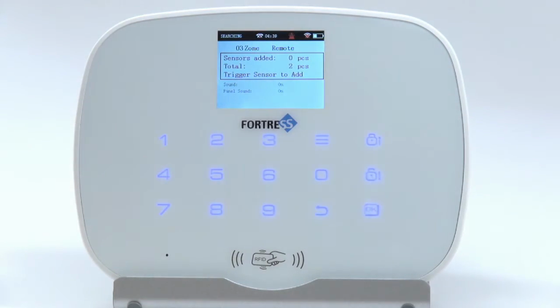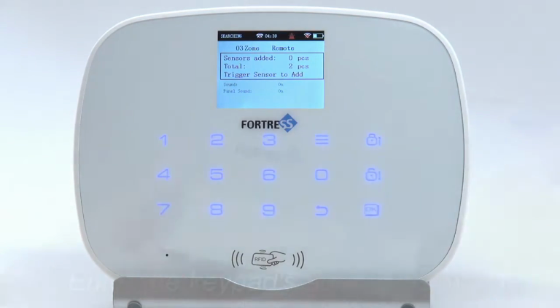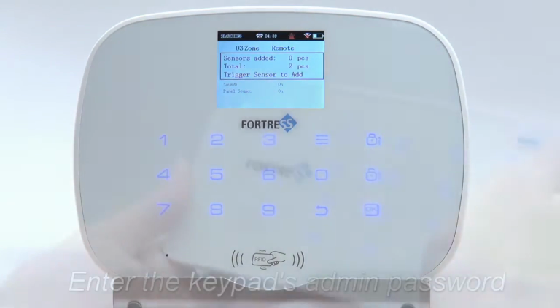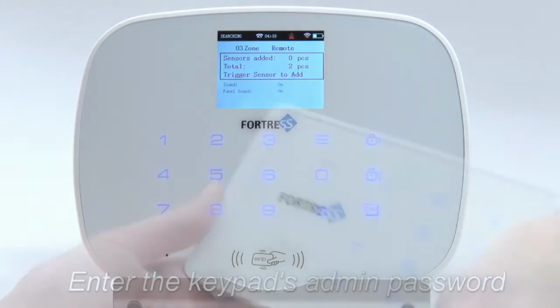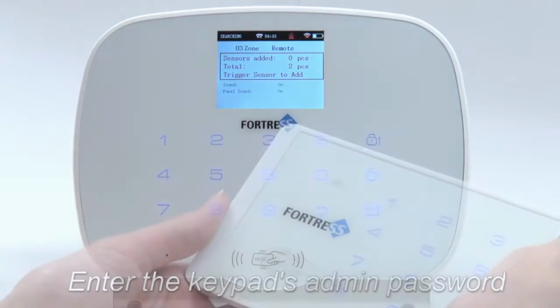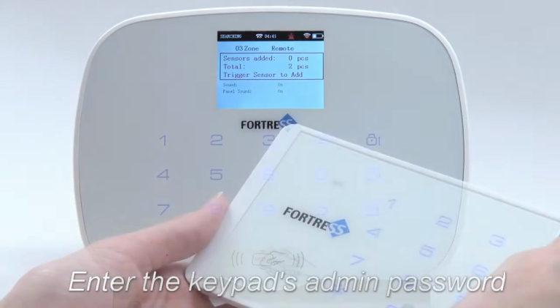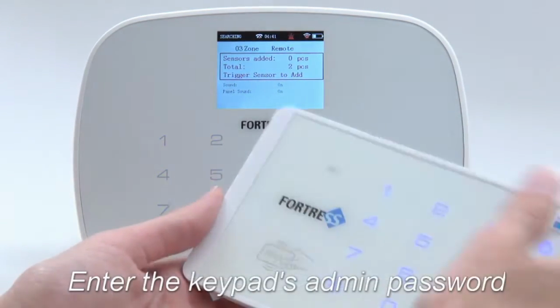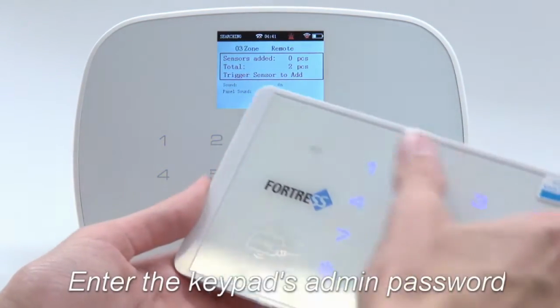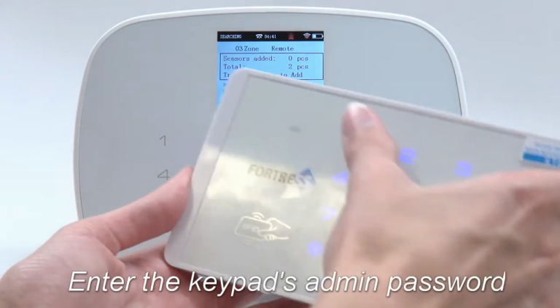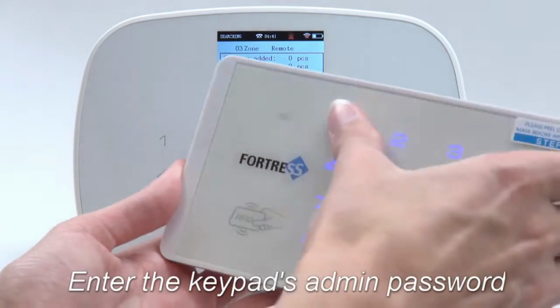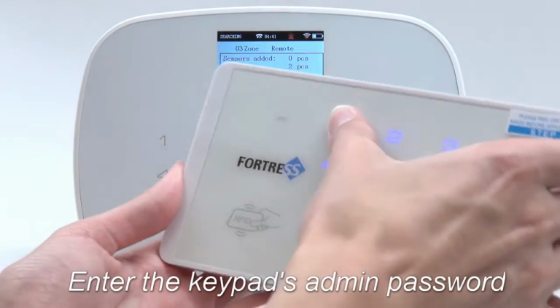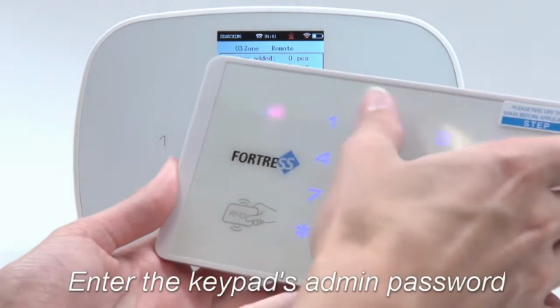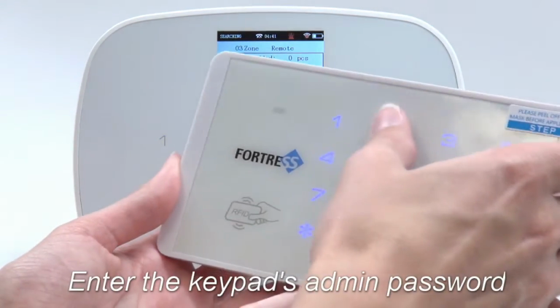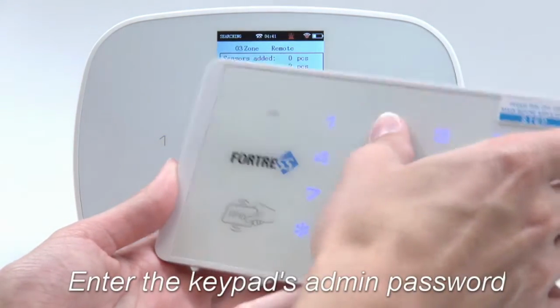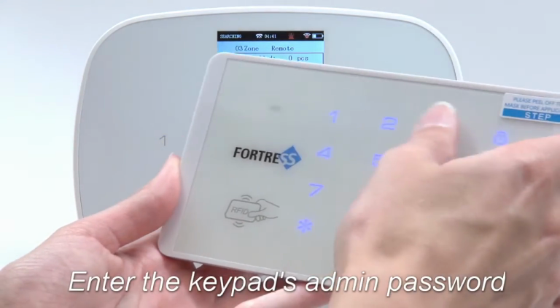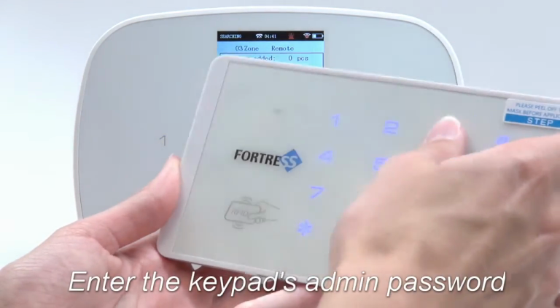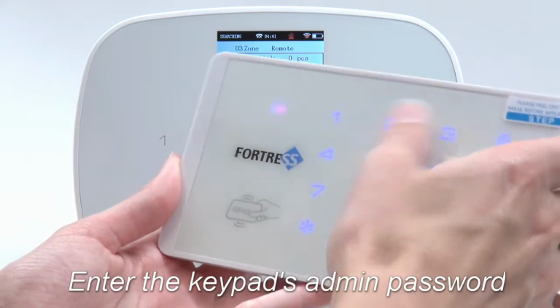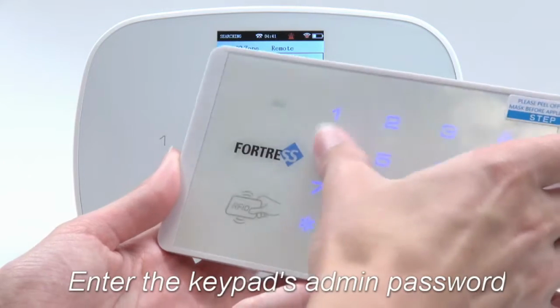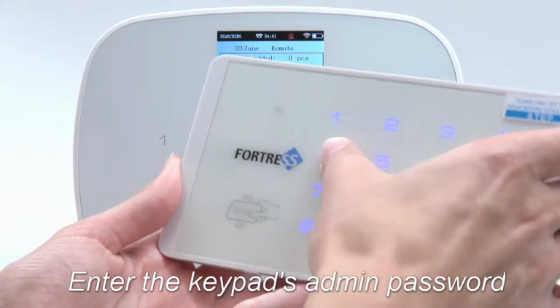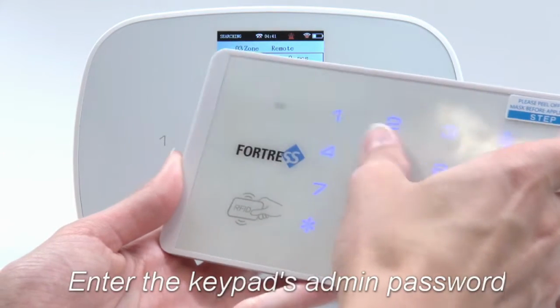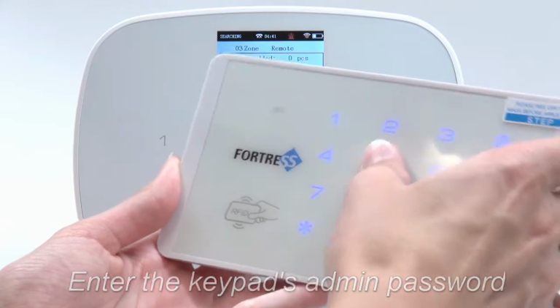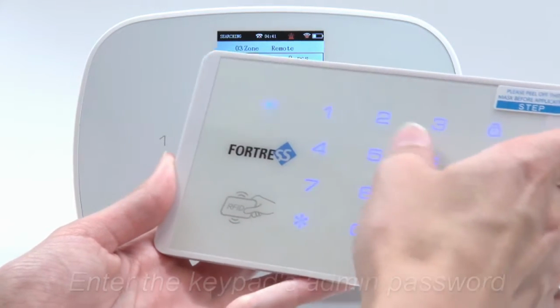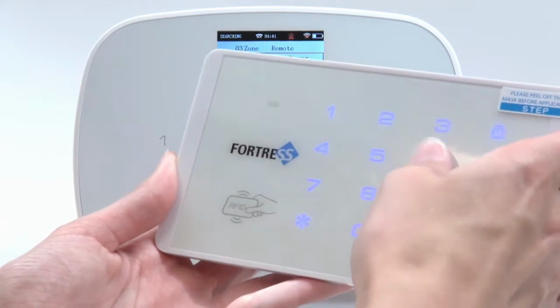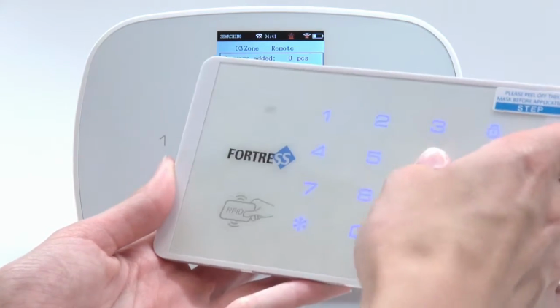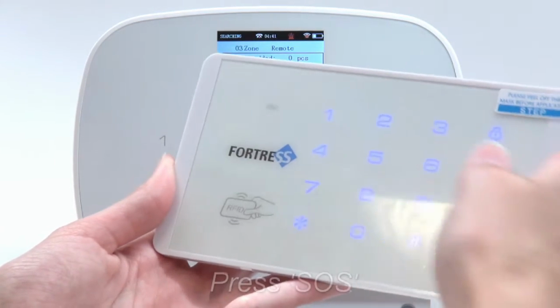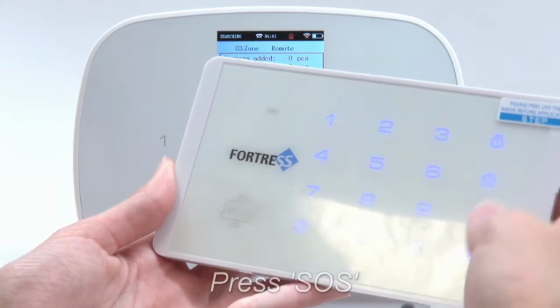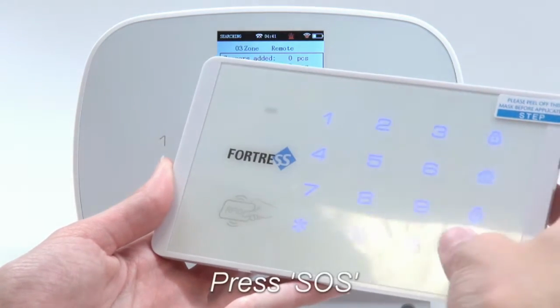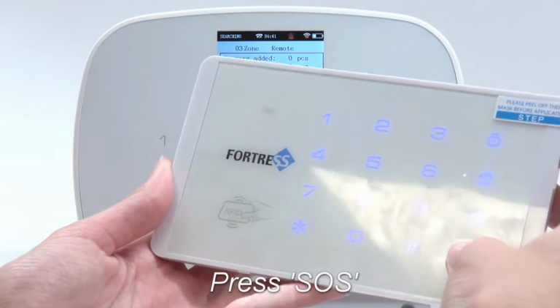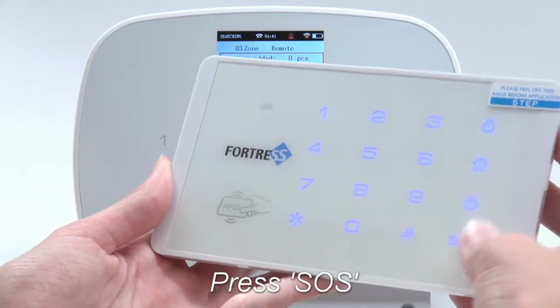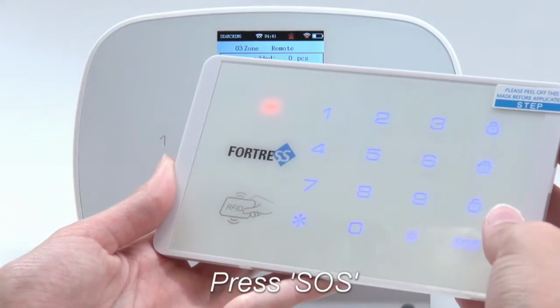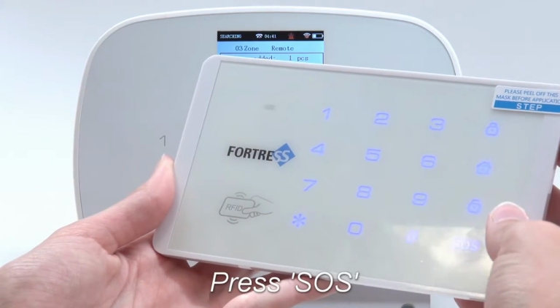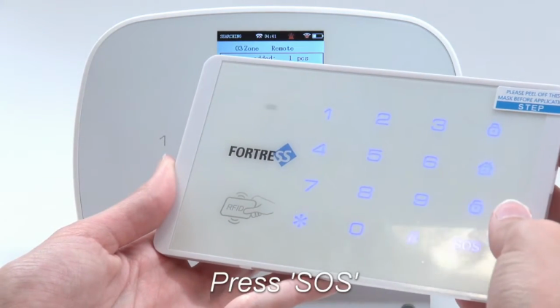Next, enter your secondary keypad's six-digit password, then press the SOS button.